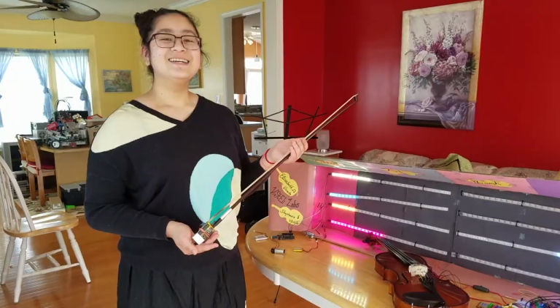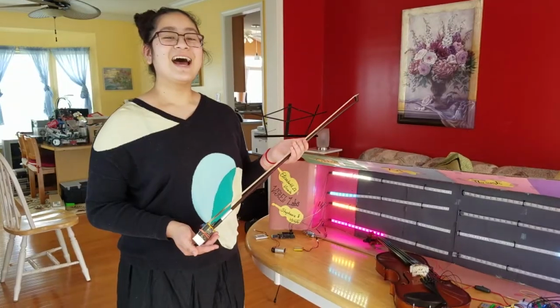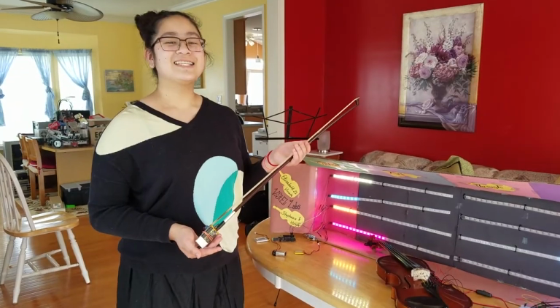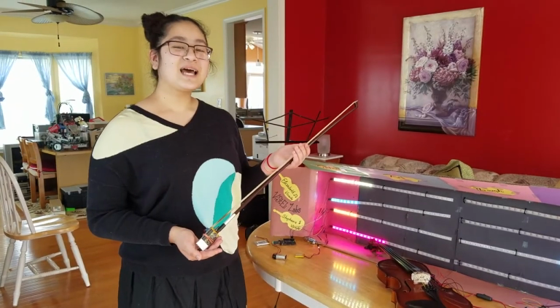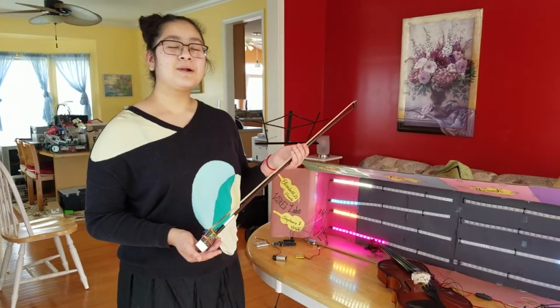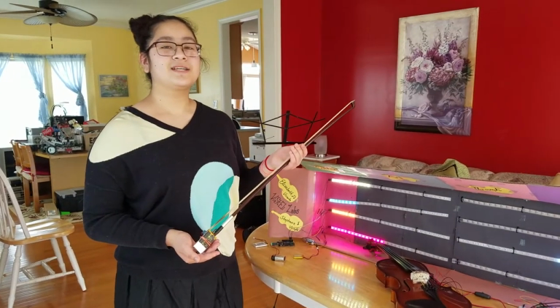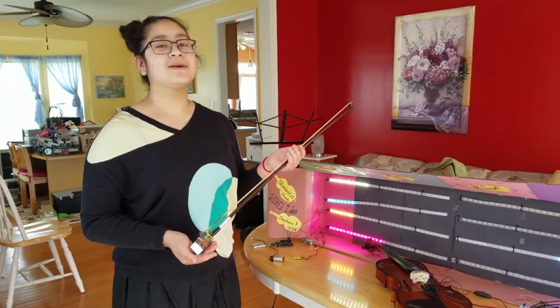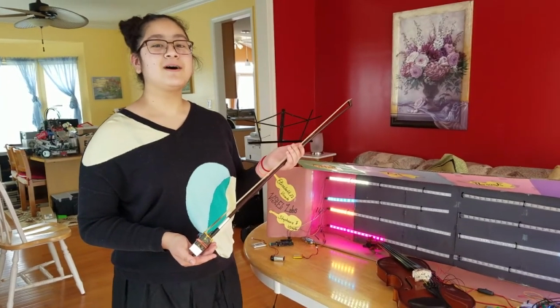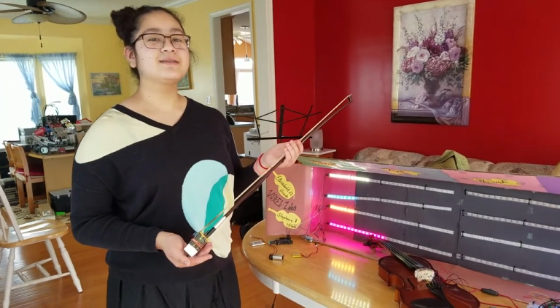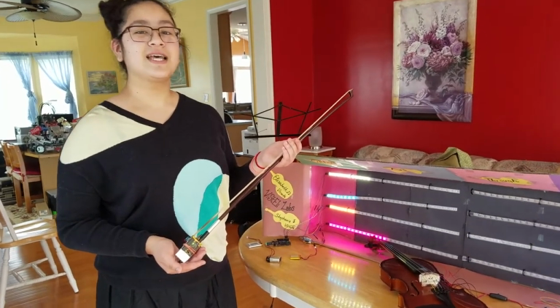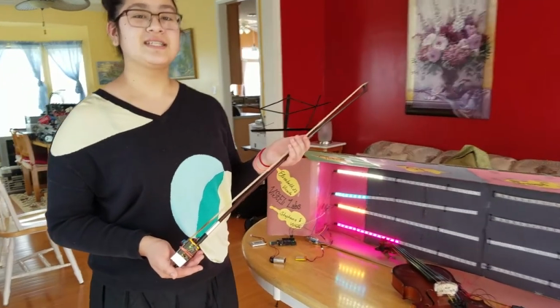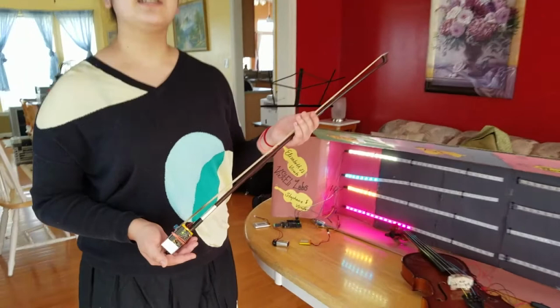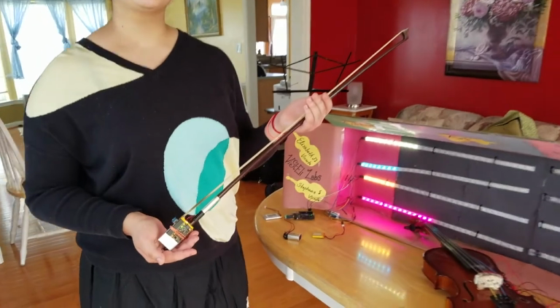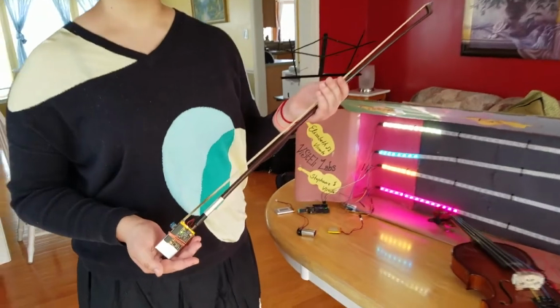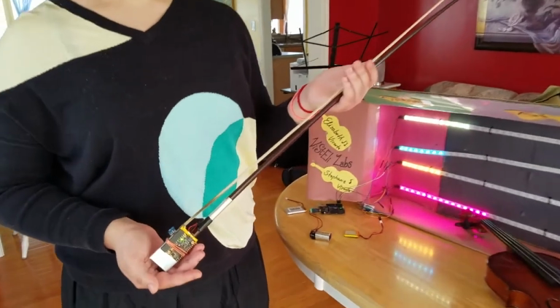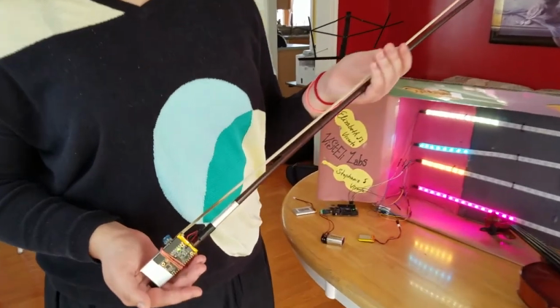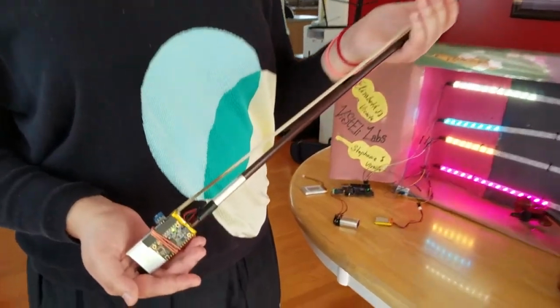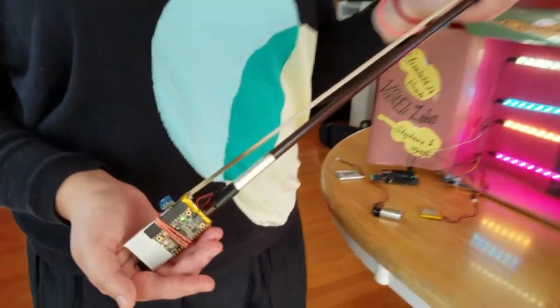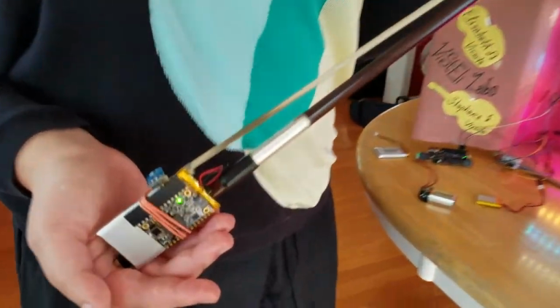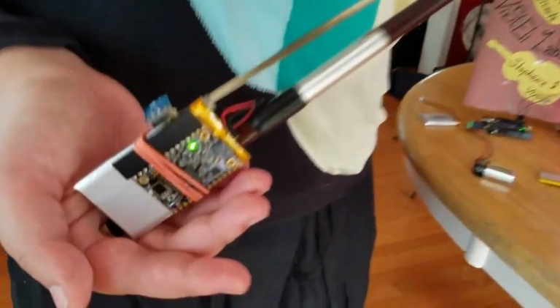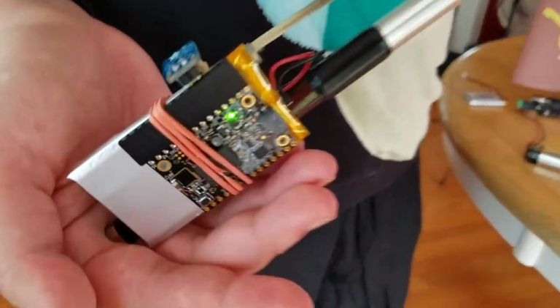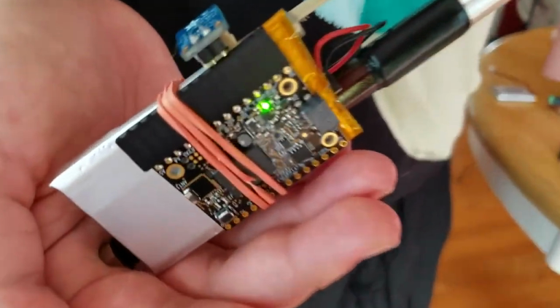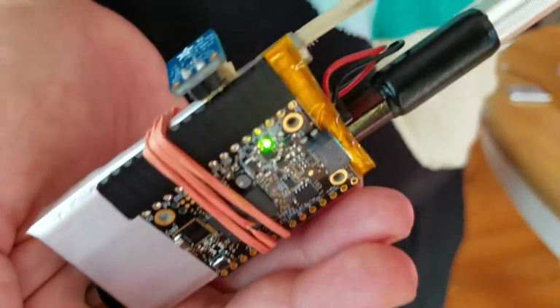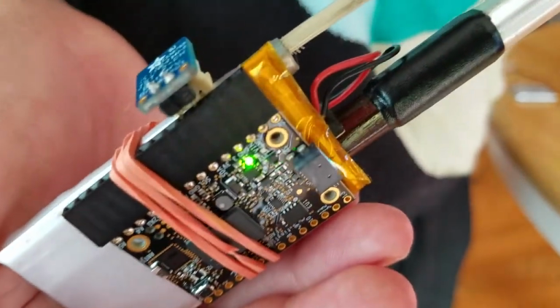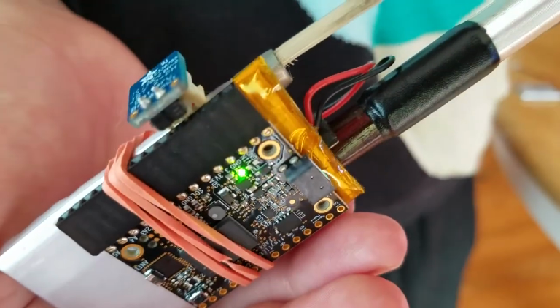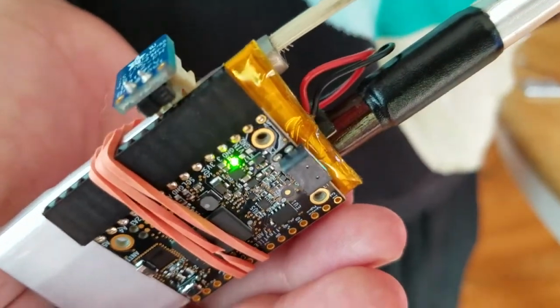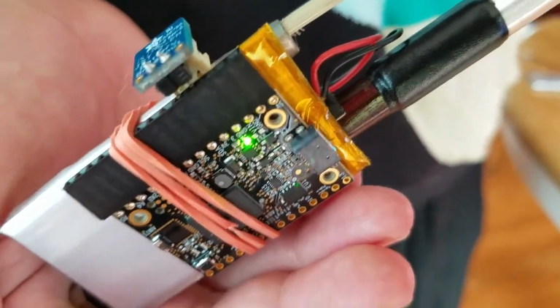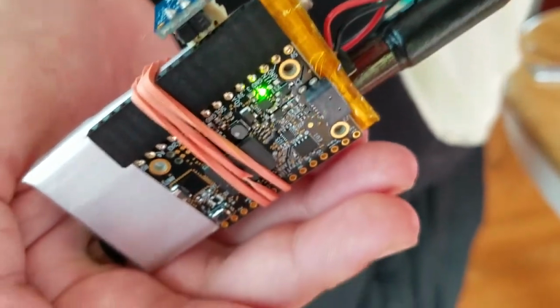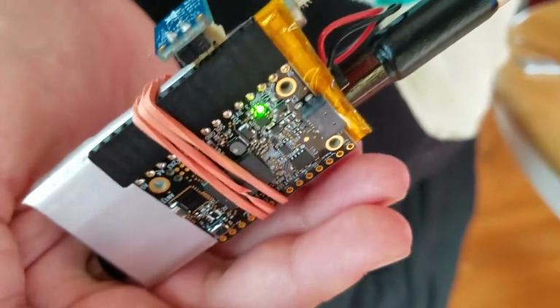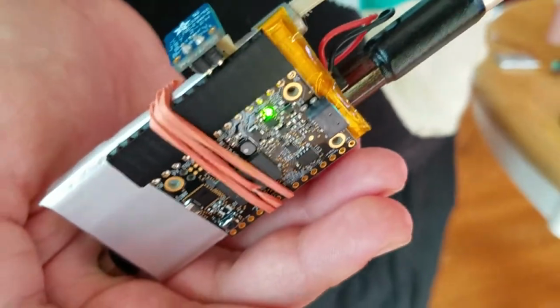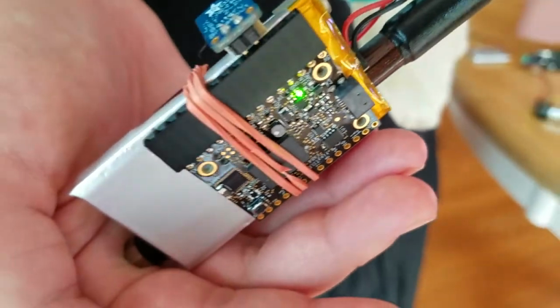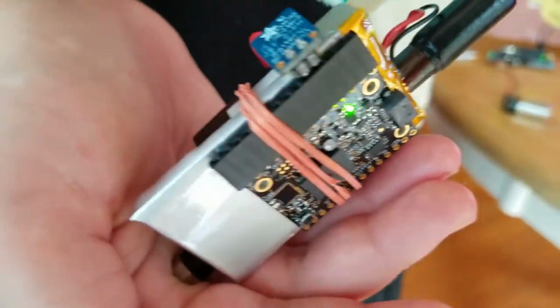As a side project, we have also attached a gyroscope to the frog of the bow to track the movement of the bow as it's being played.